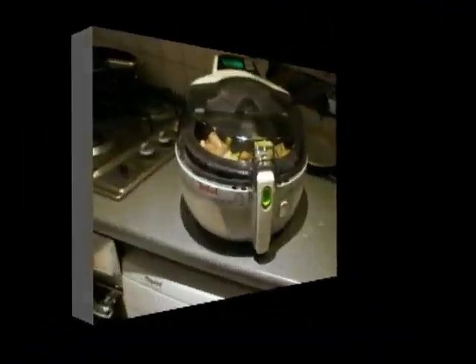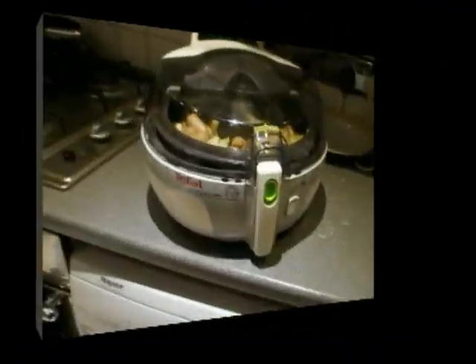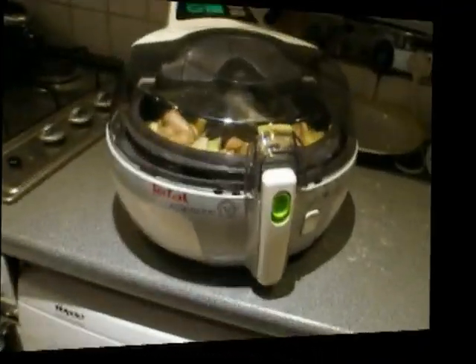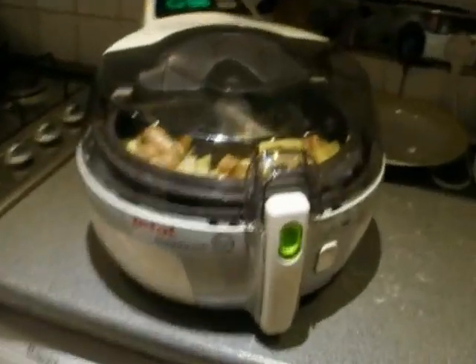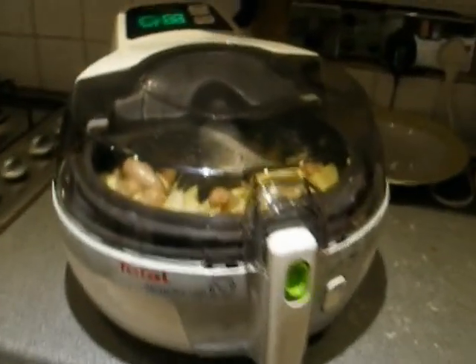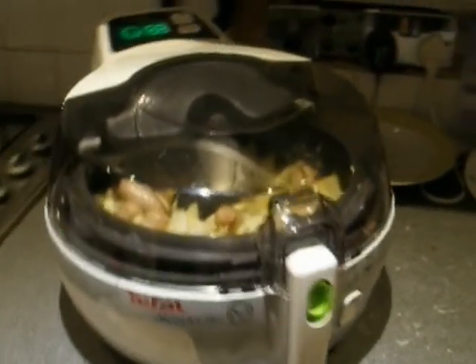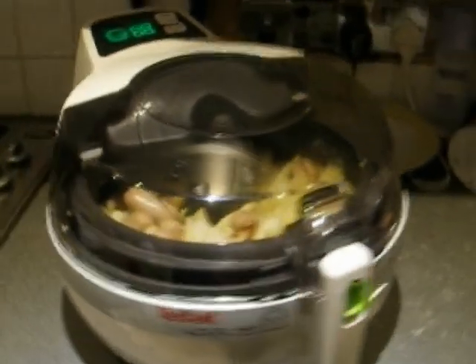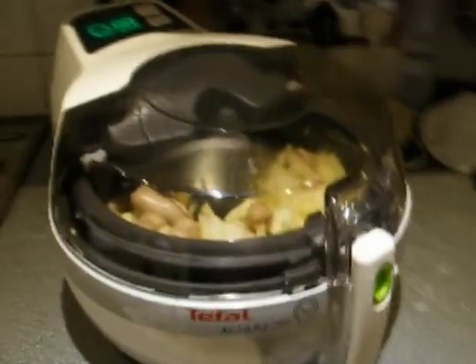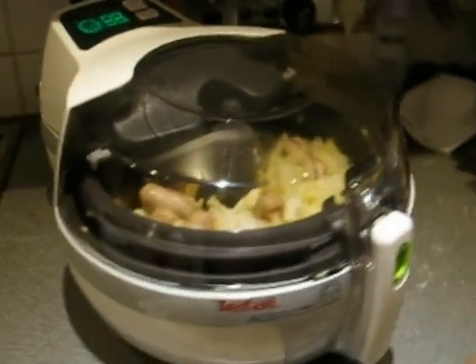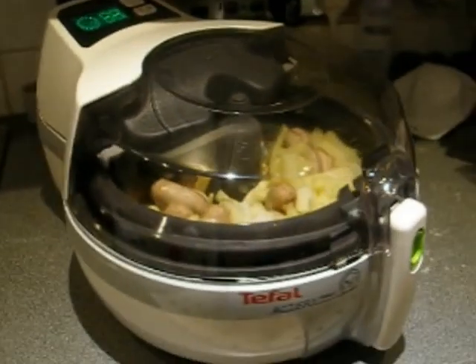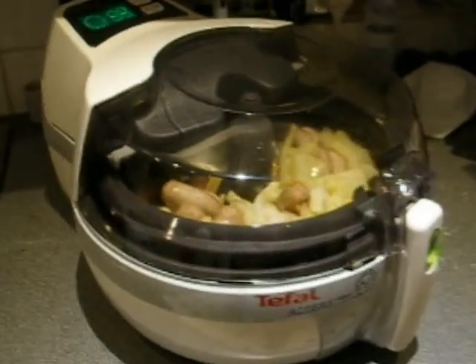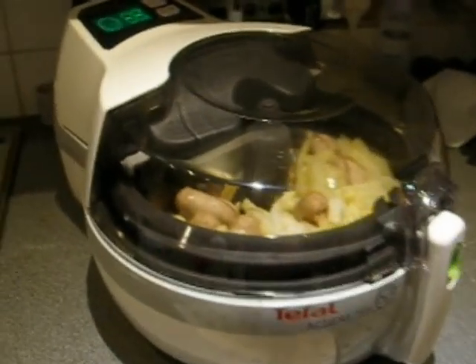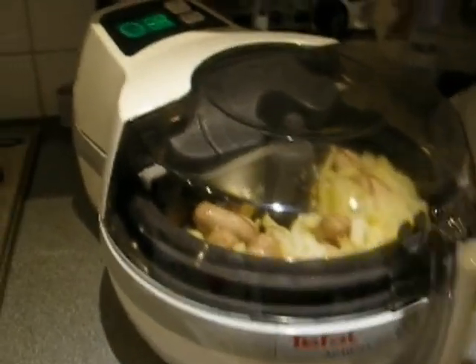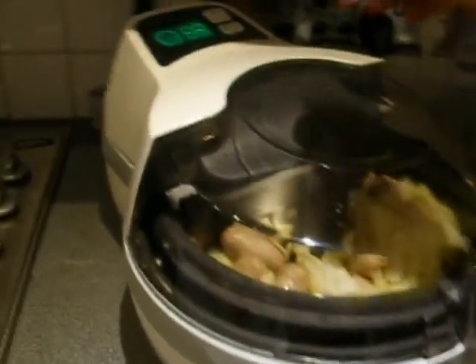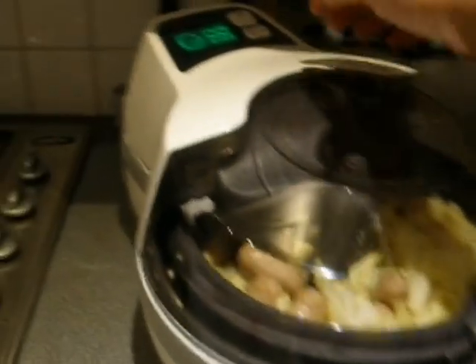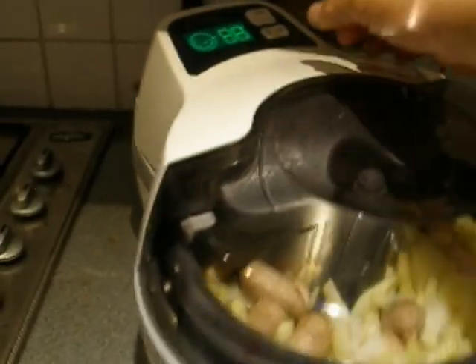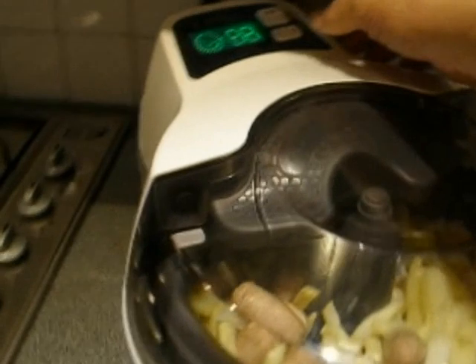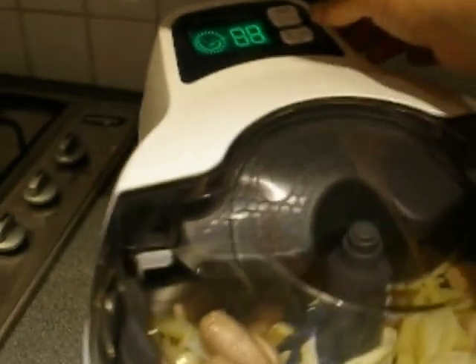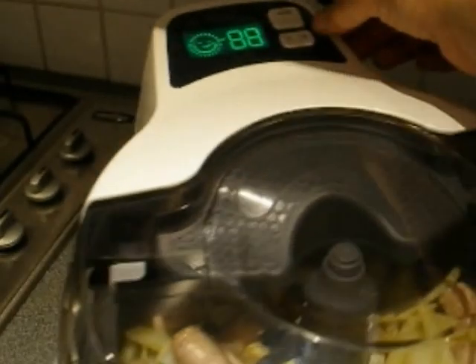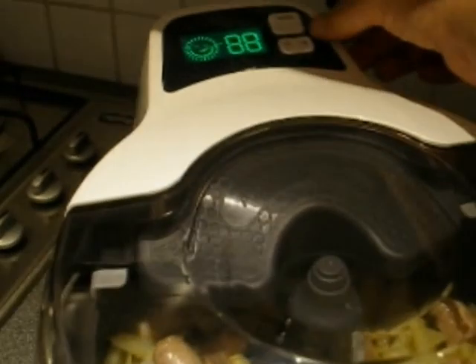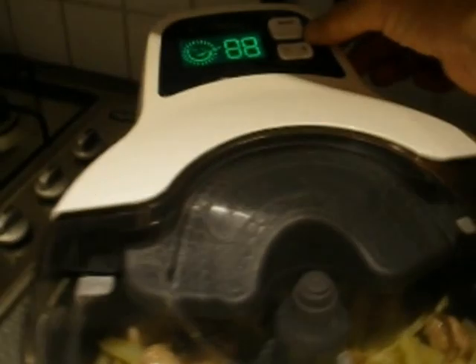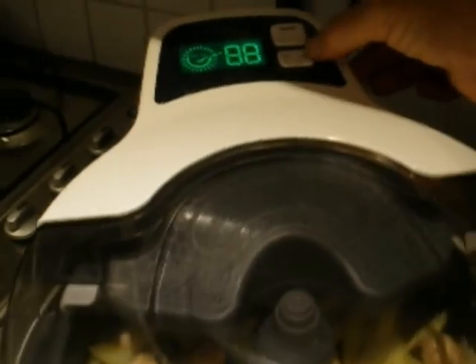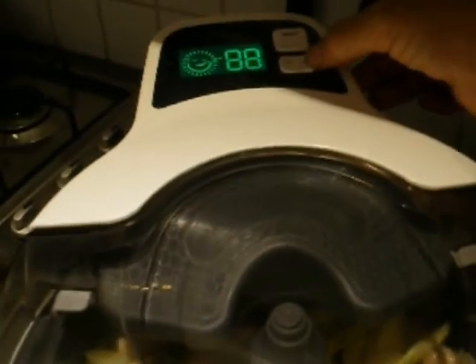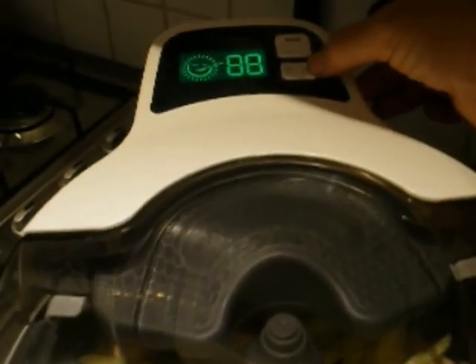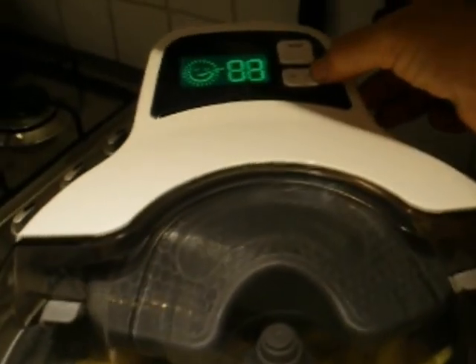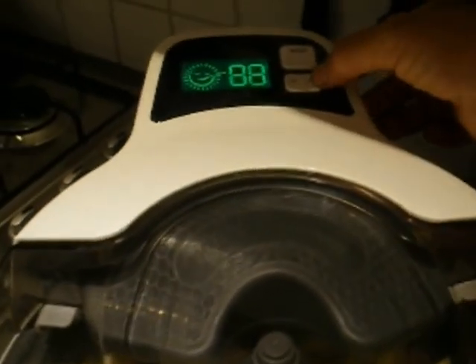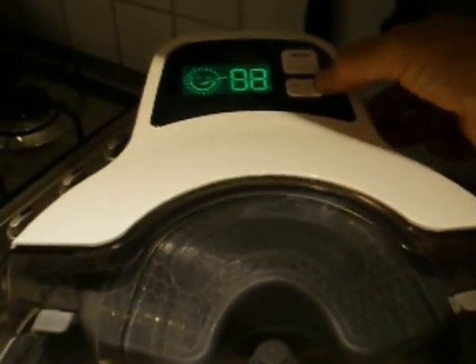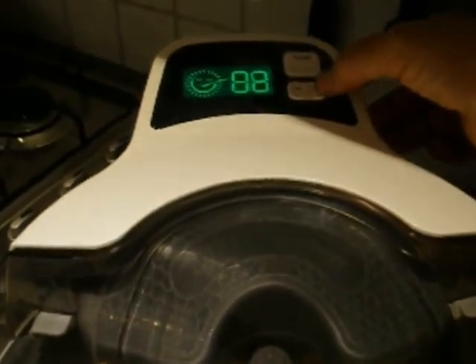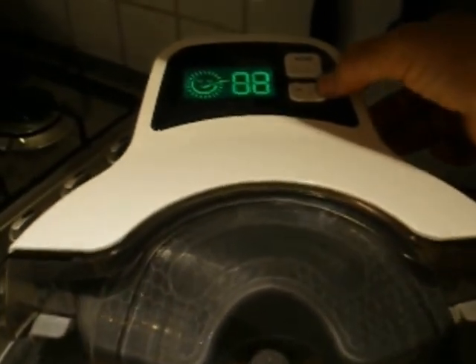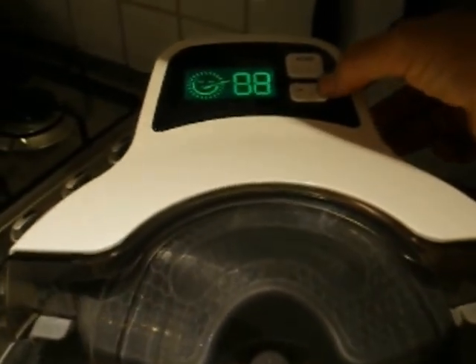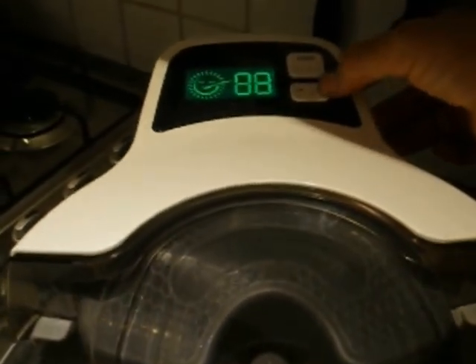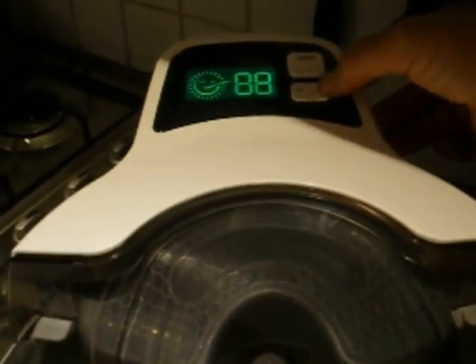We're back to the air fryer. It's been on for 20 minutes. I'm now going to set it for another 10 minutes.